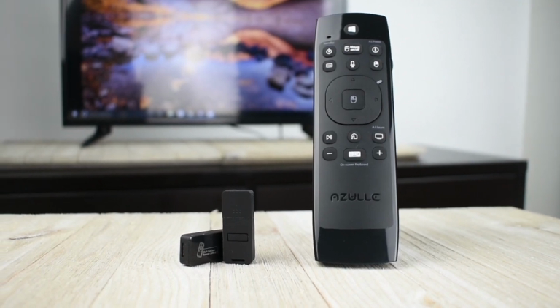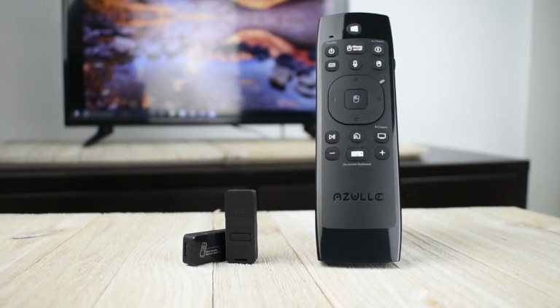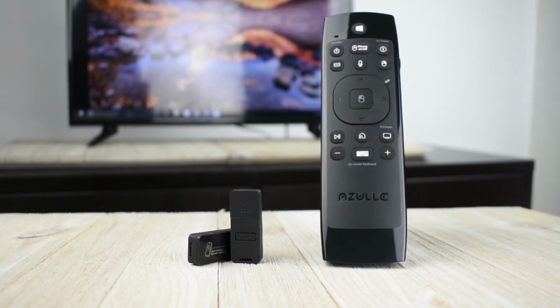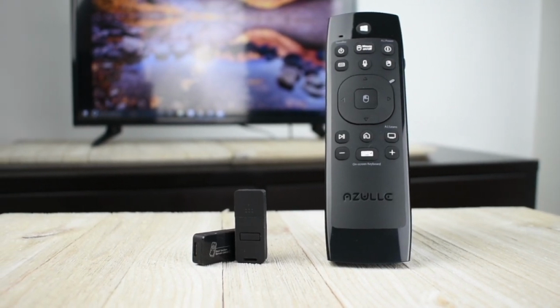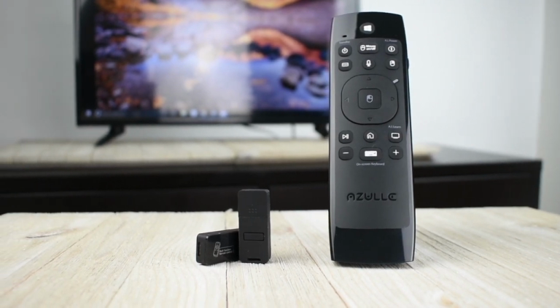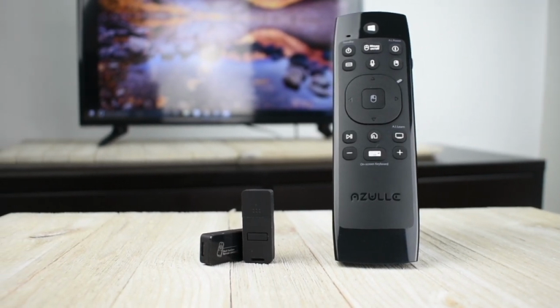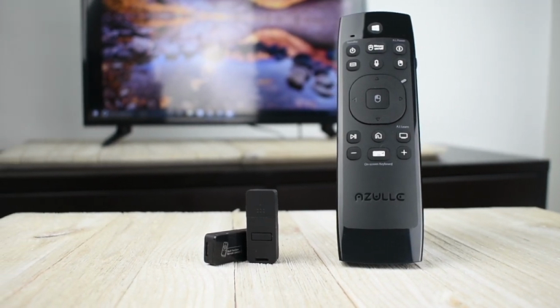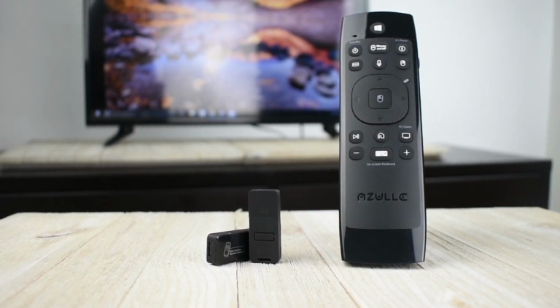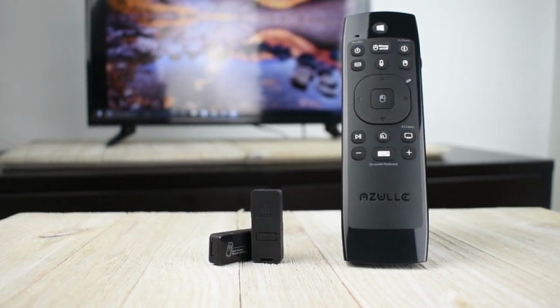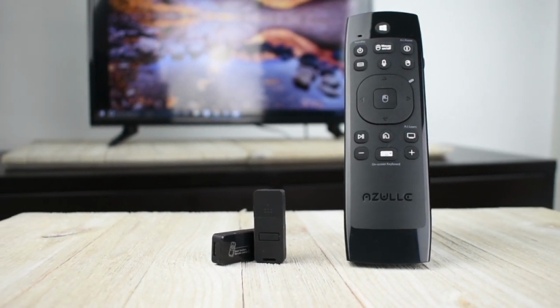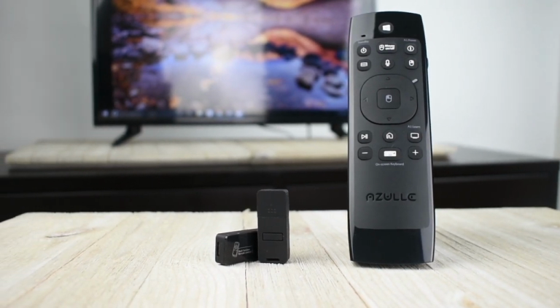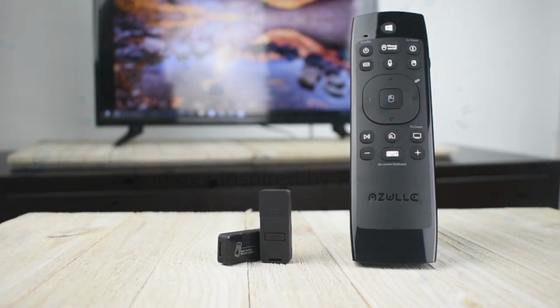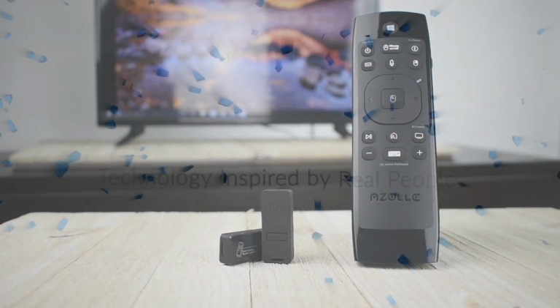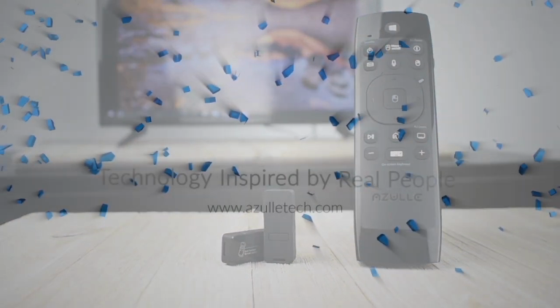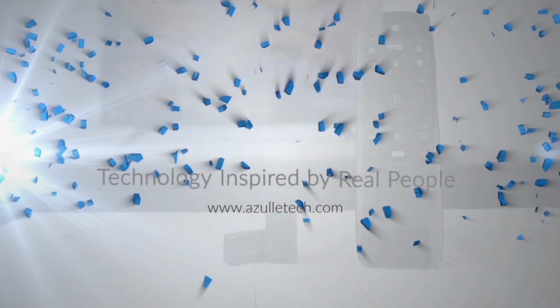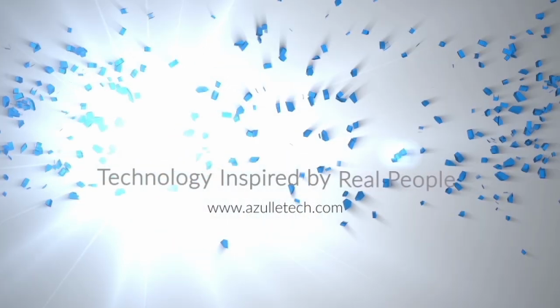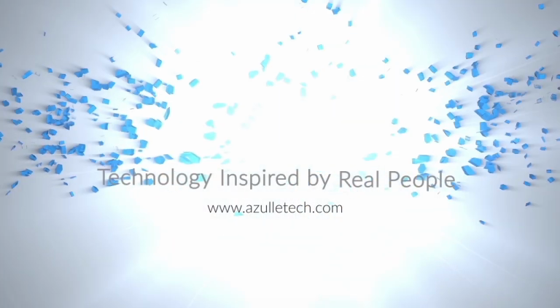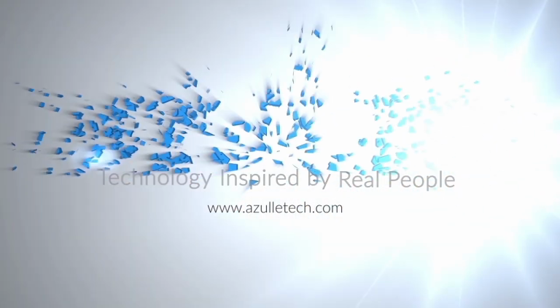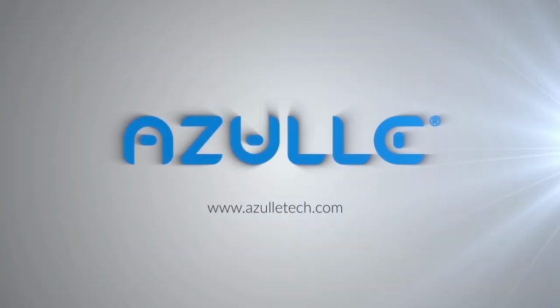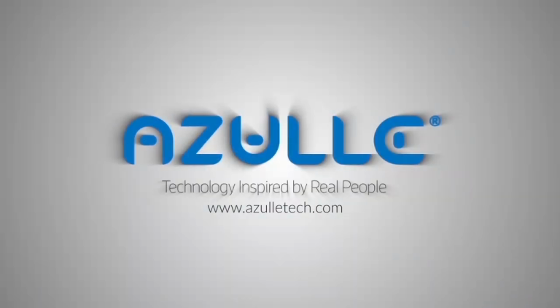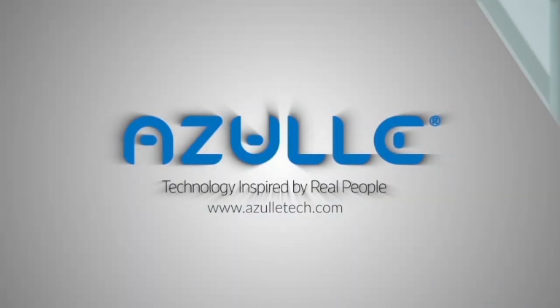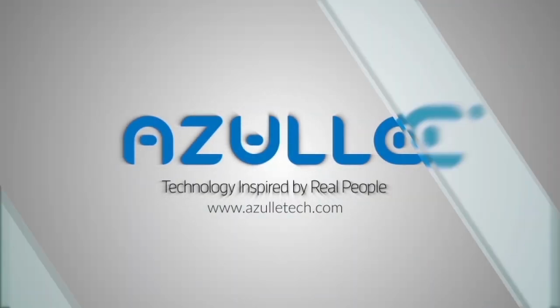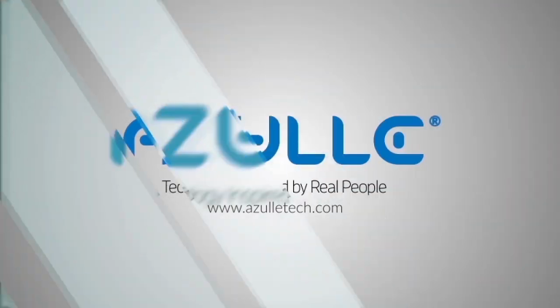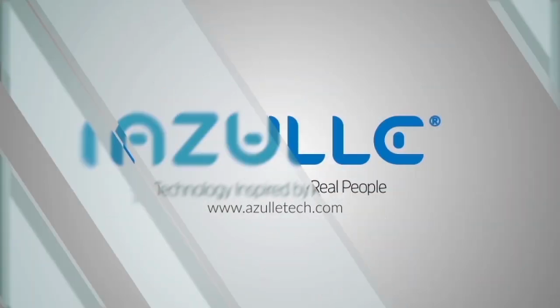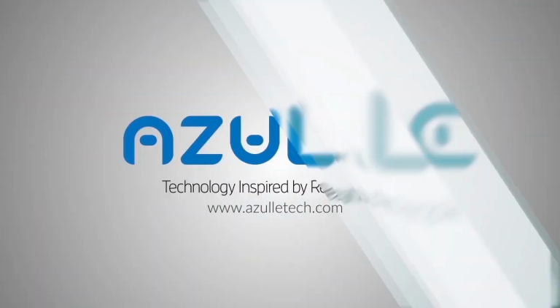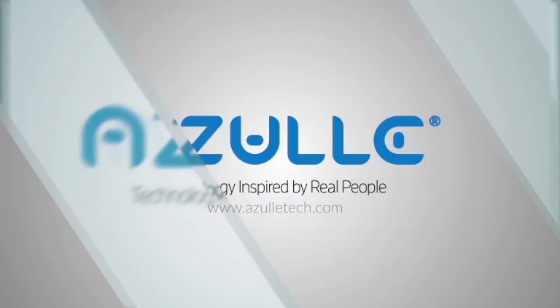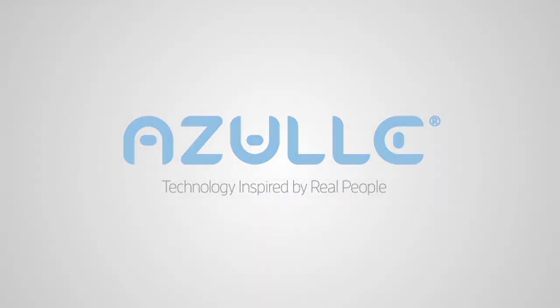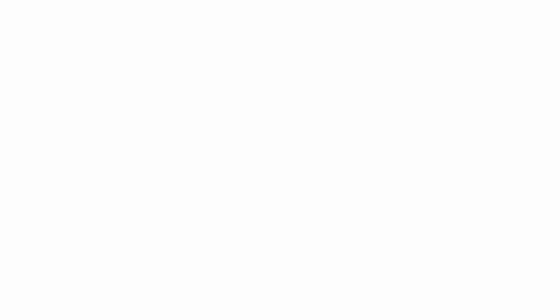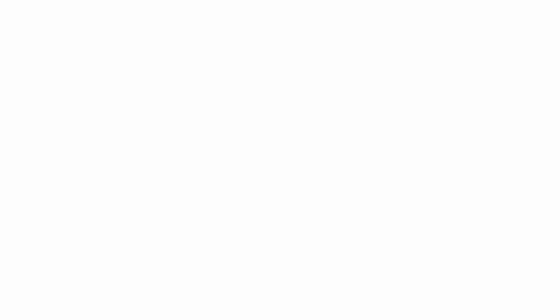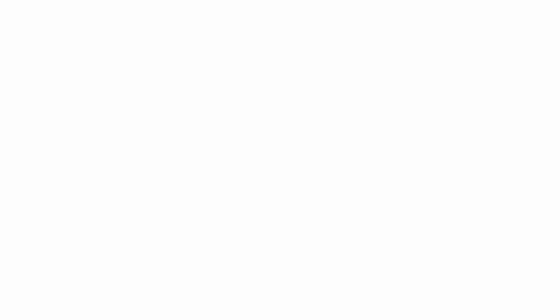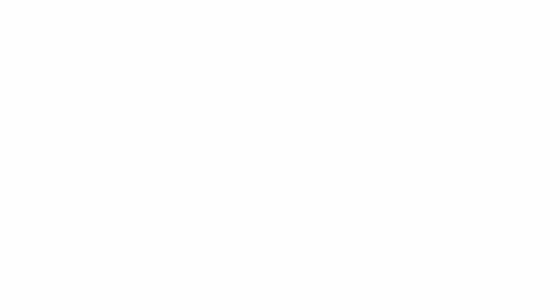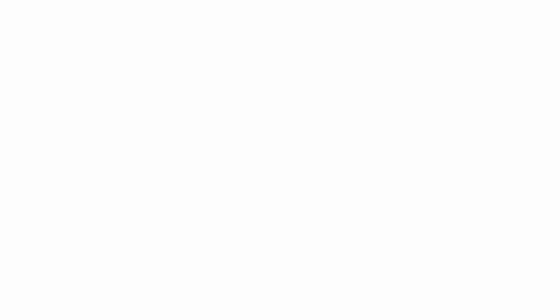That's it. If you have any questions or concerns, please do not hesitate to contact us here at AzulTech.com. Thank you.